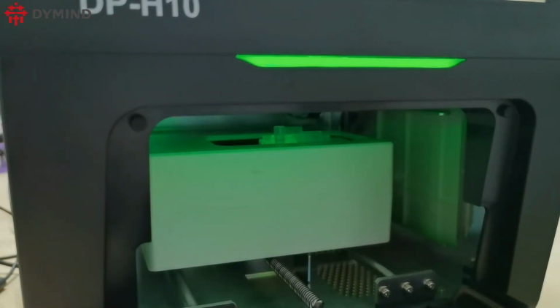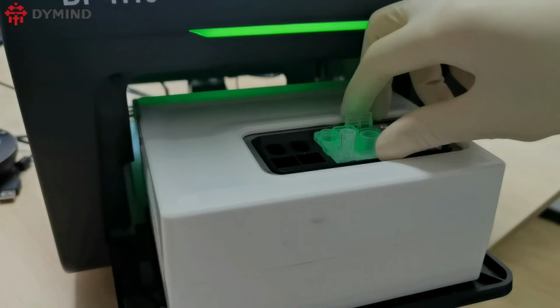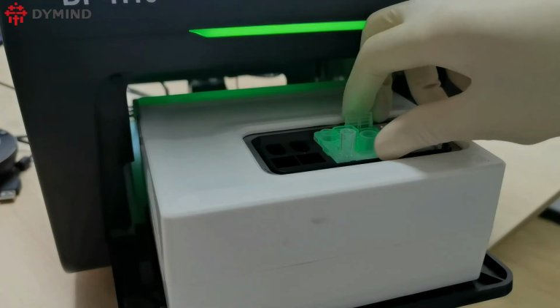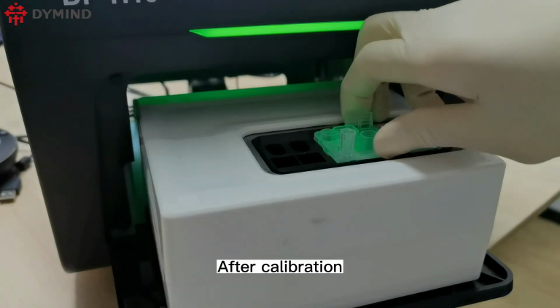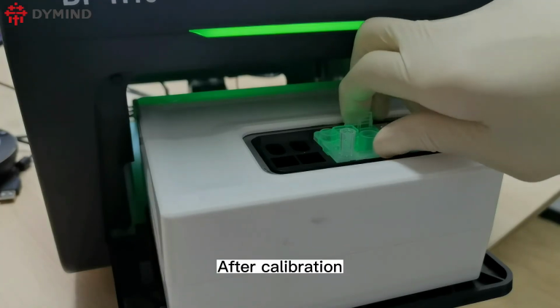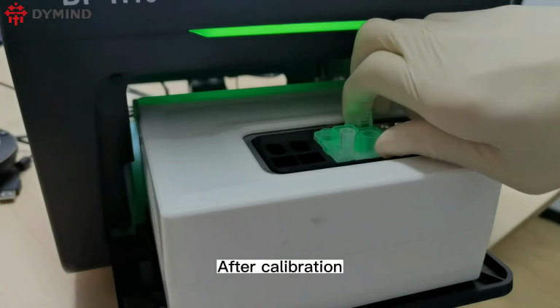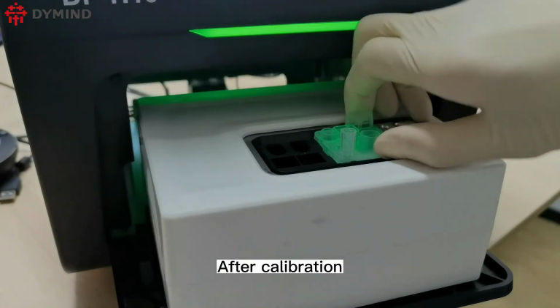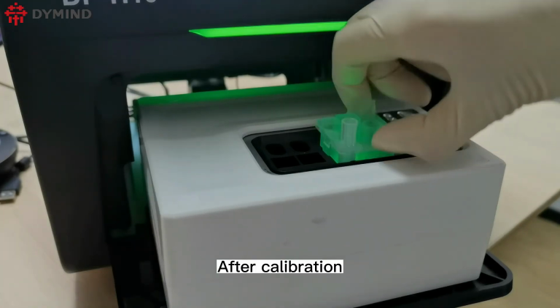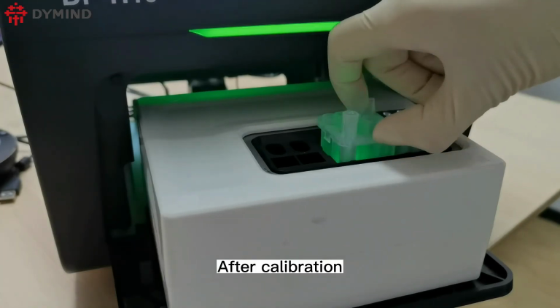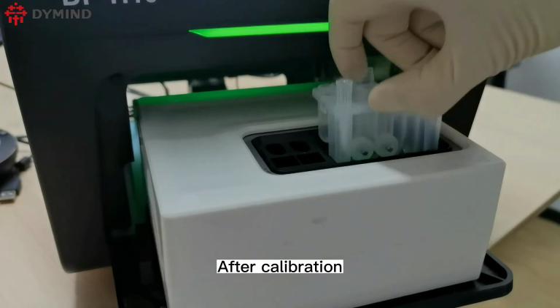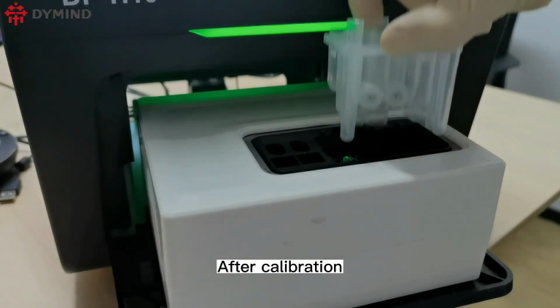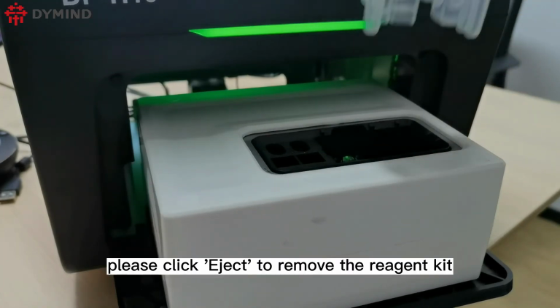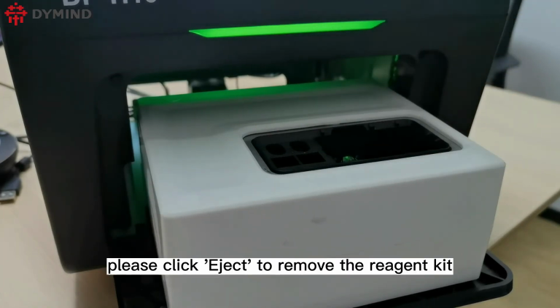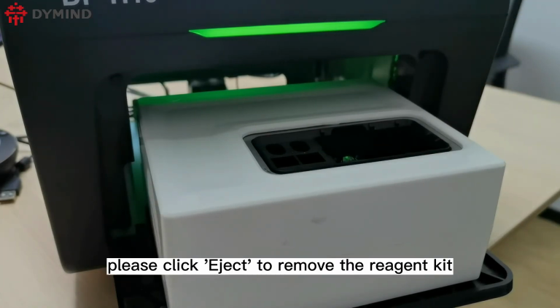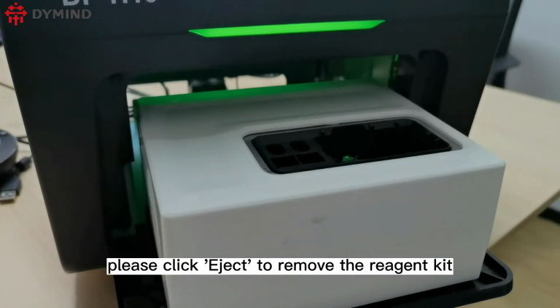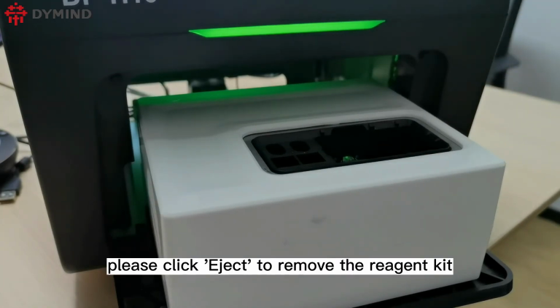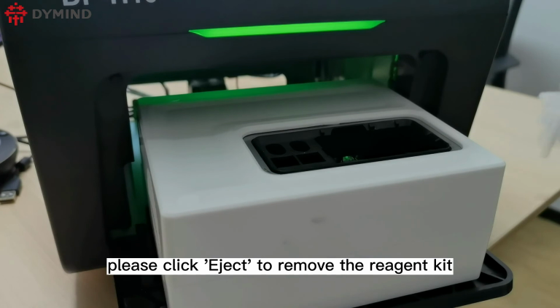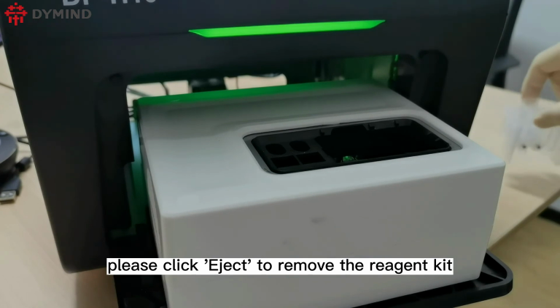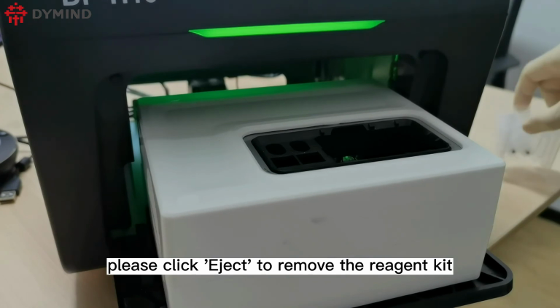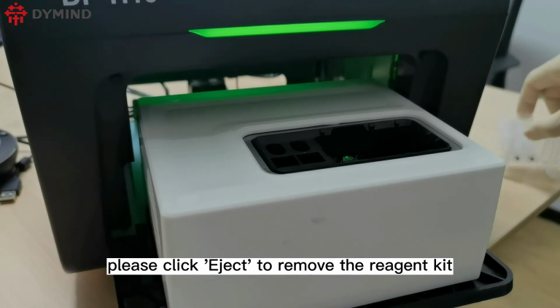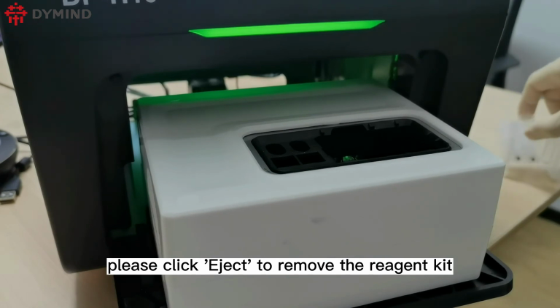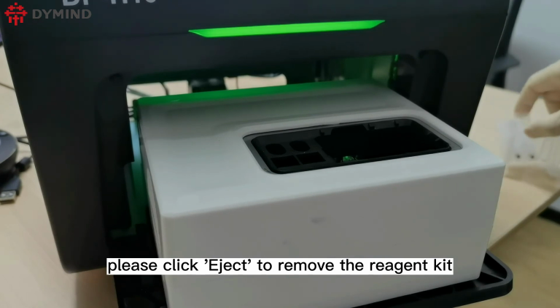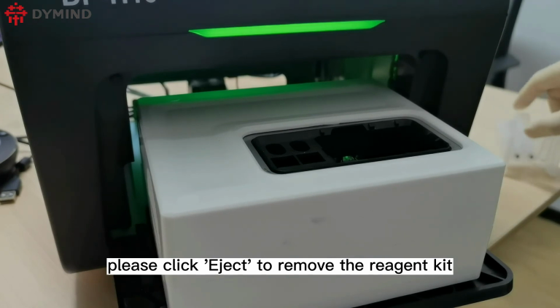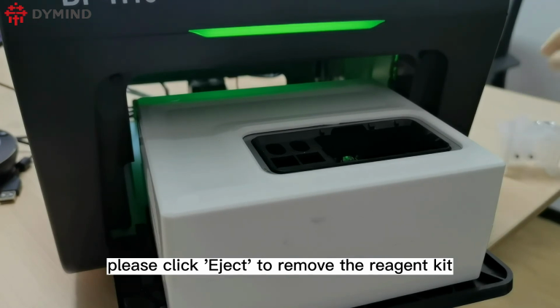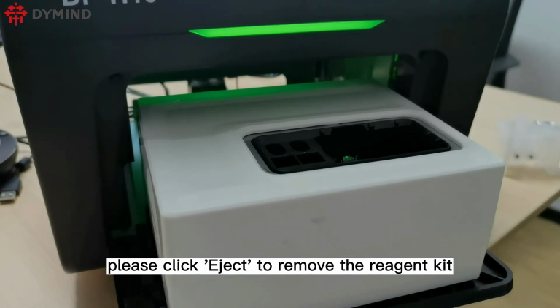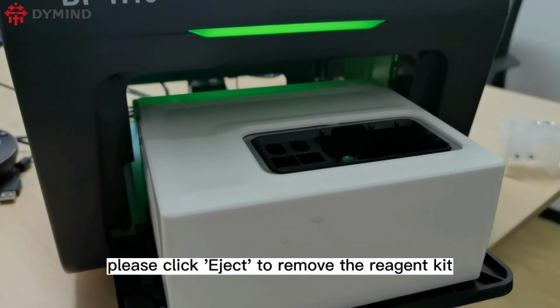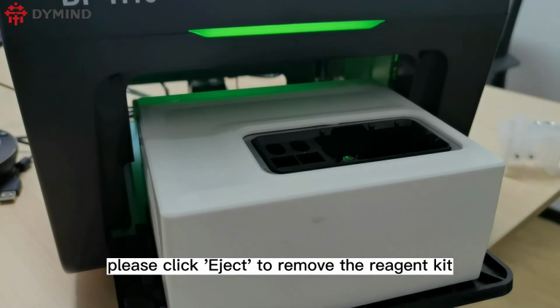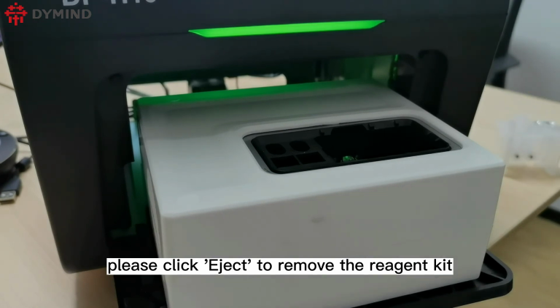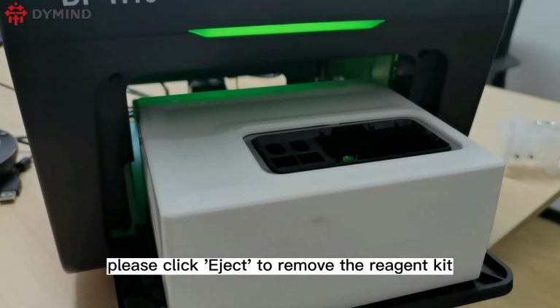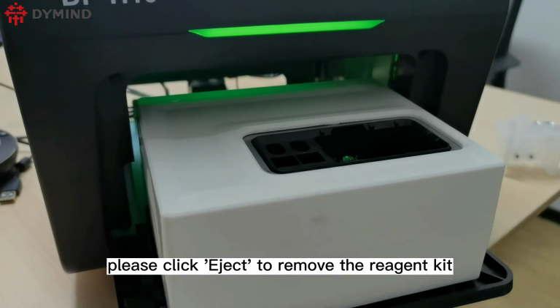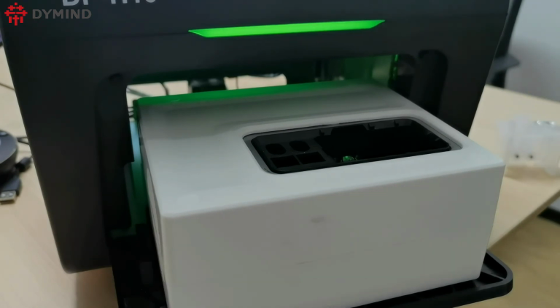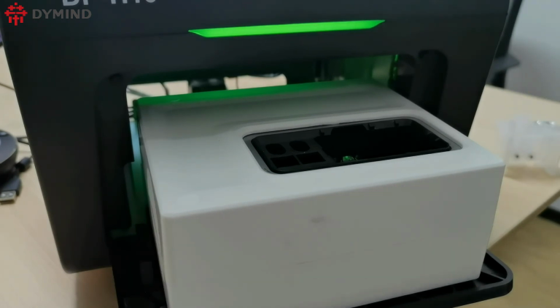After calibration is complete, click Eject to remove the reagent kit and finalize the process.